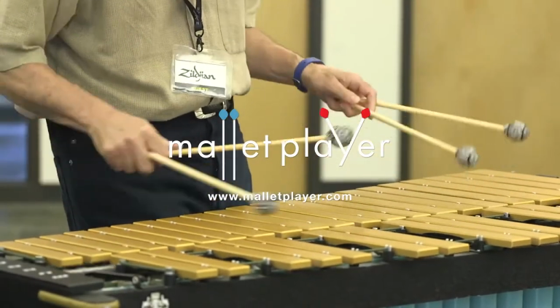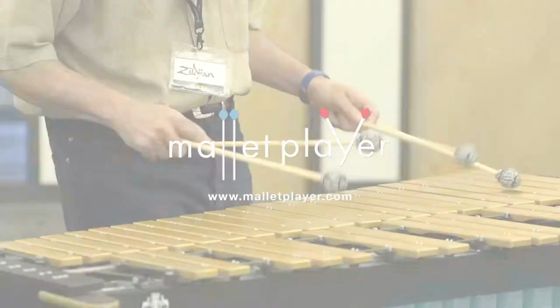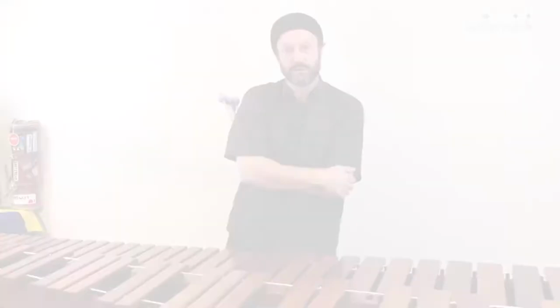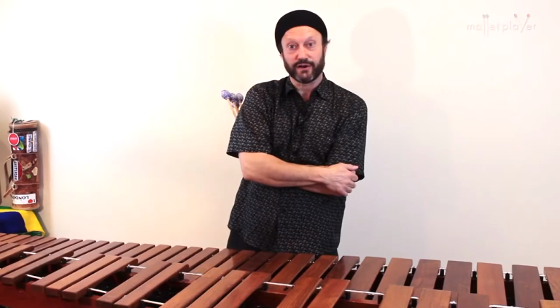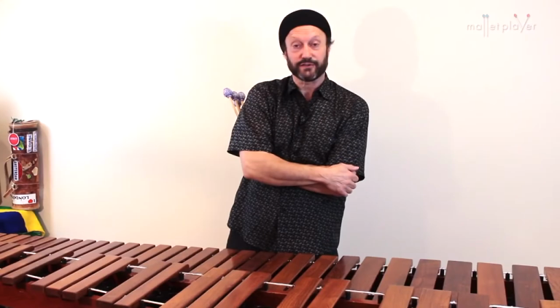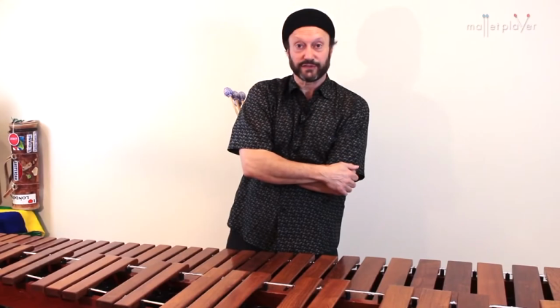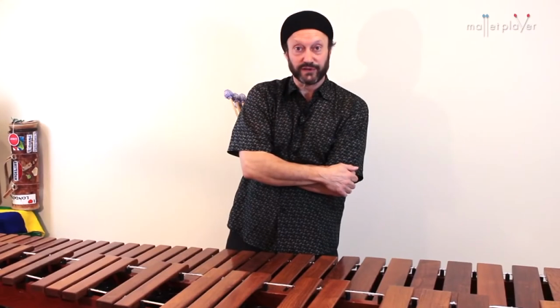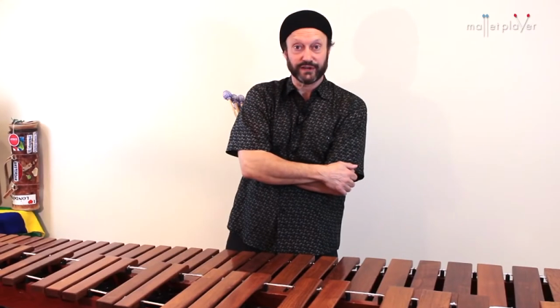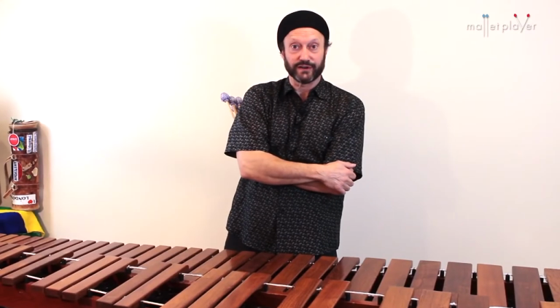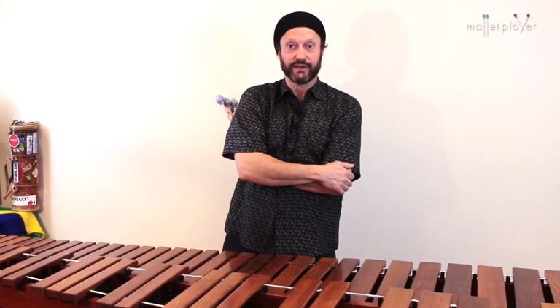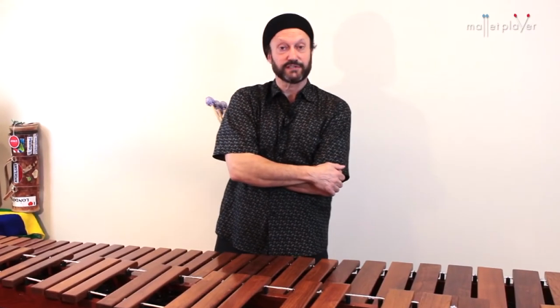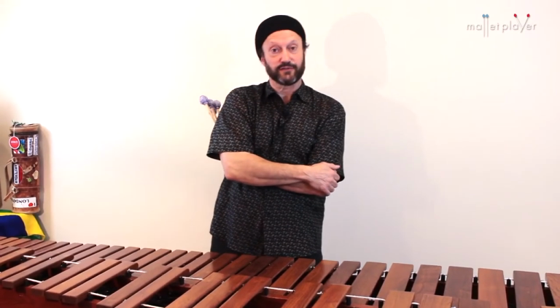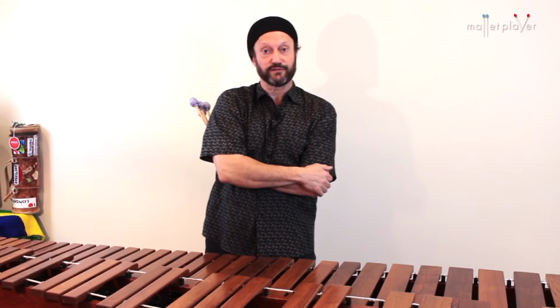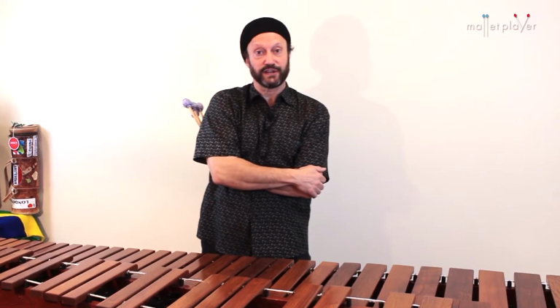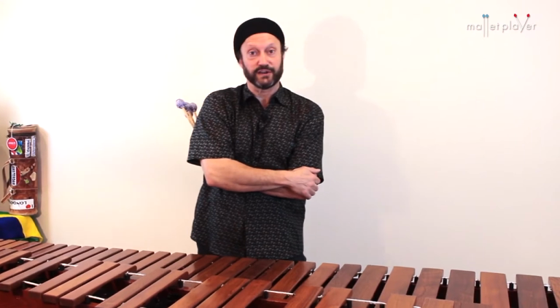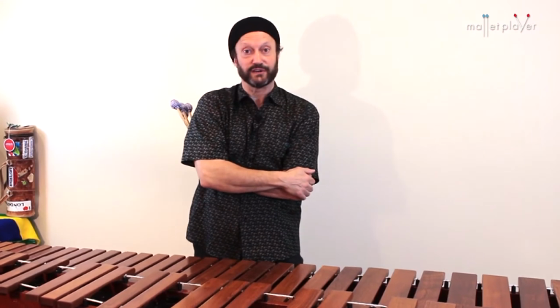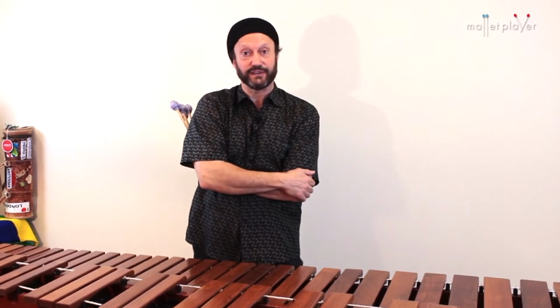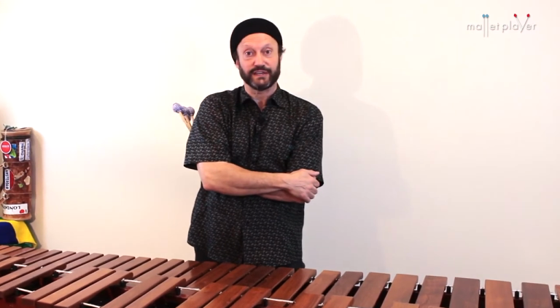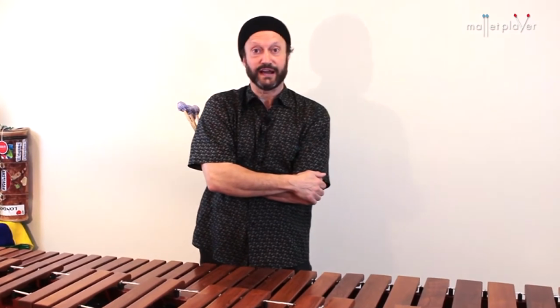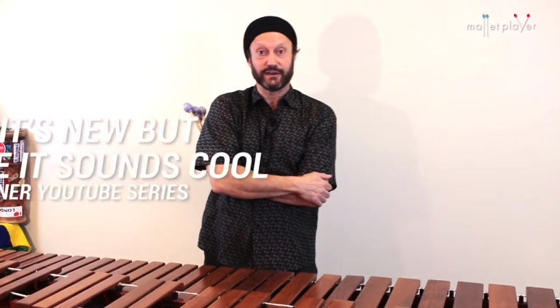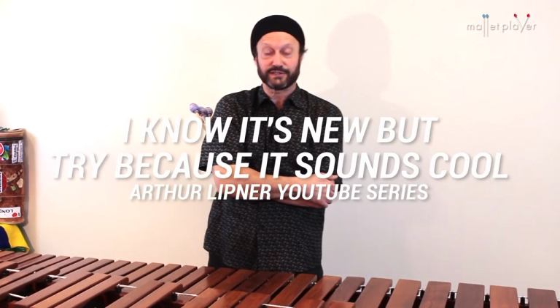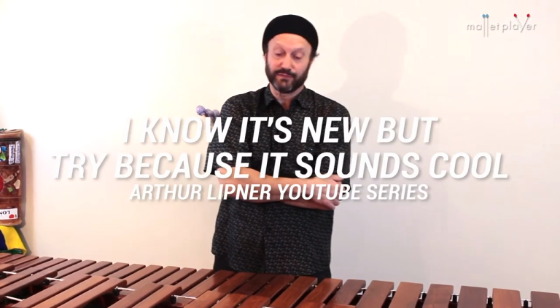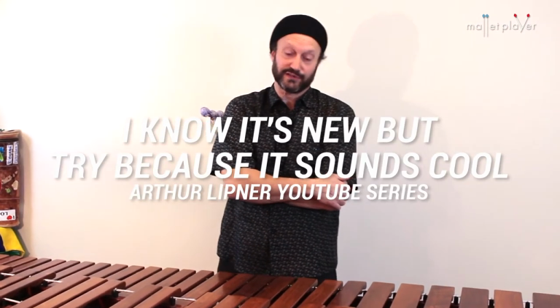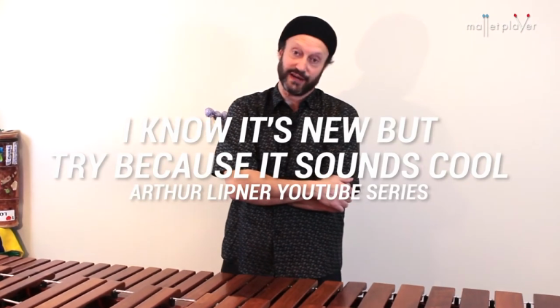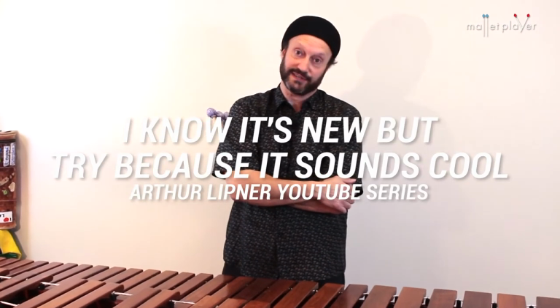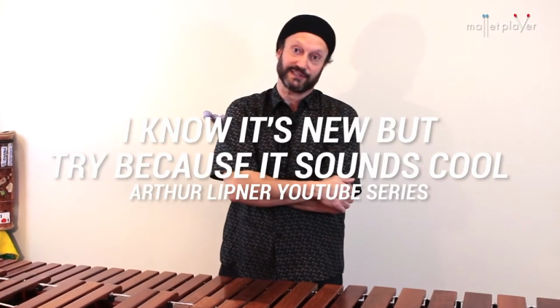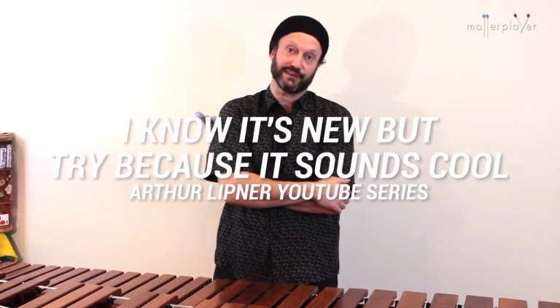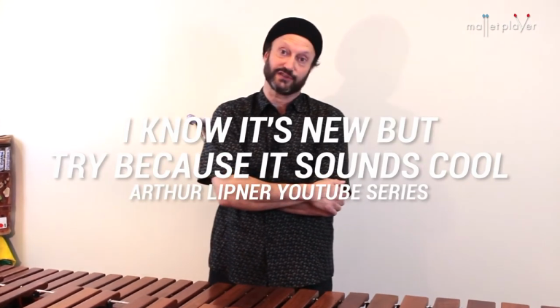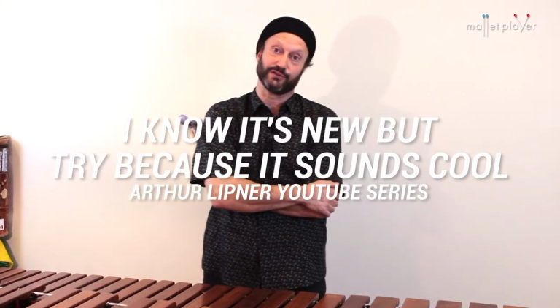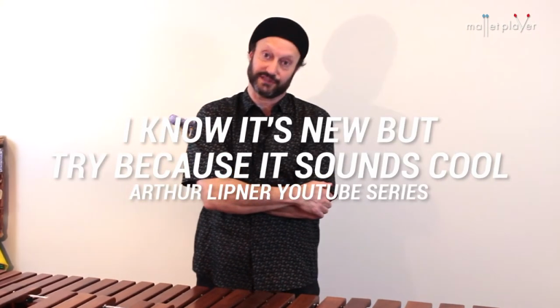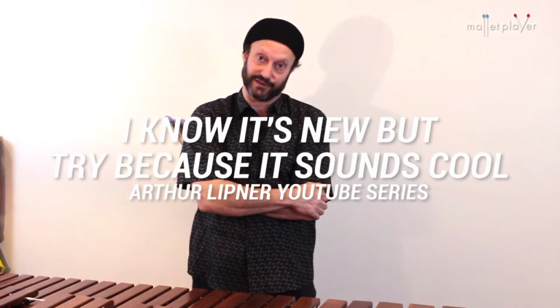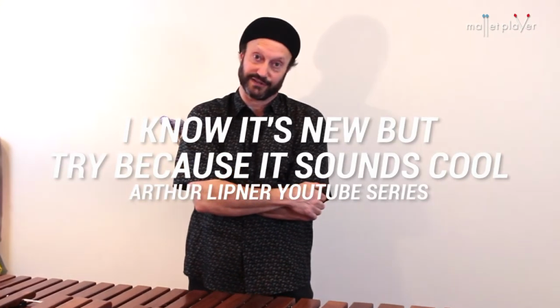Hey everyone, Arthur Lipner here. This is the first video in the "I Know It's New But Try It Because It Sounds Cool" series.